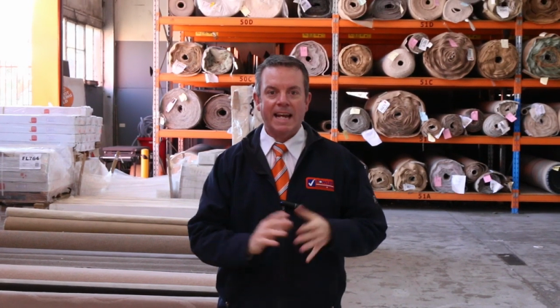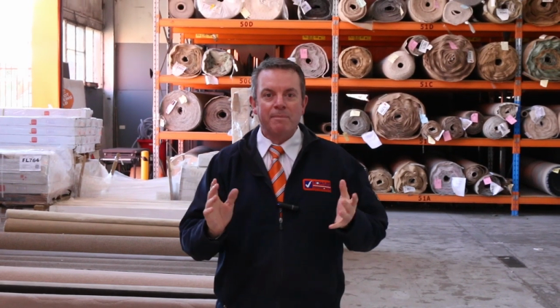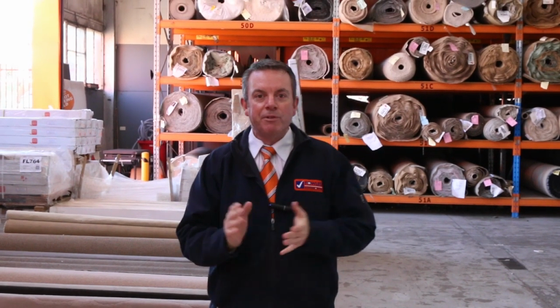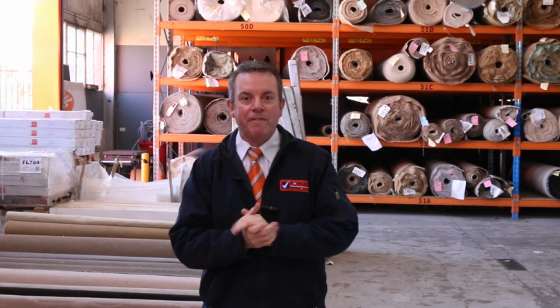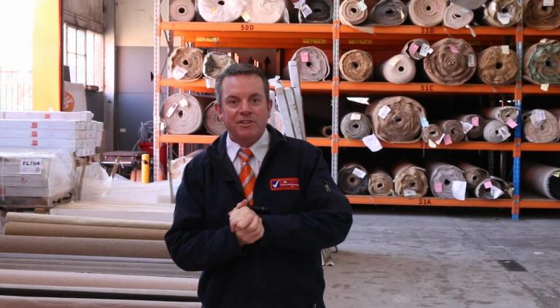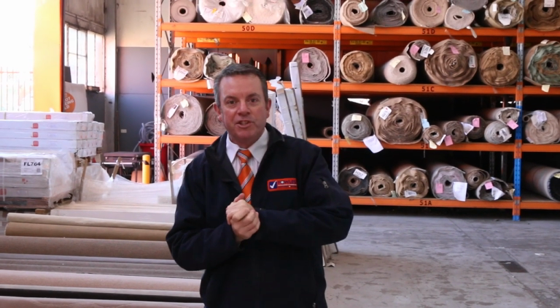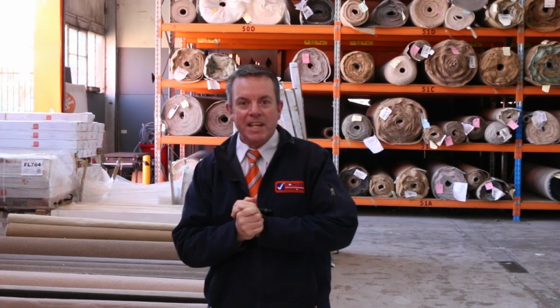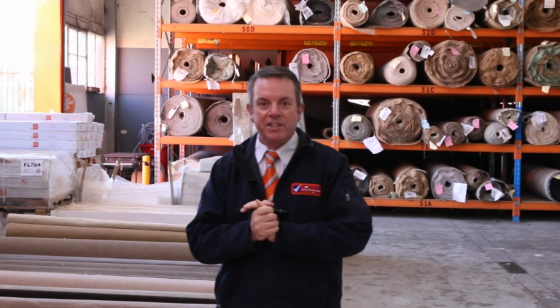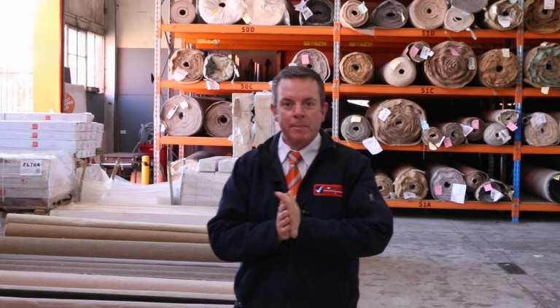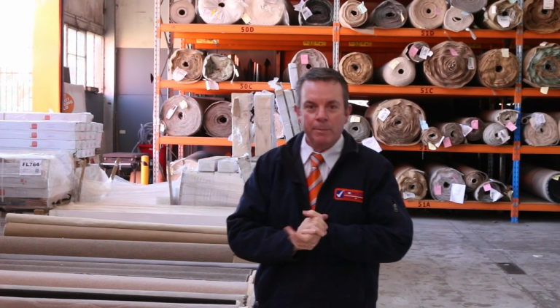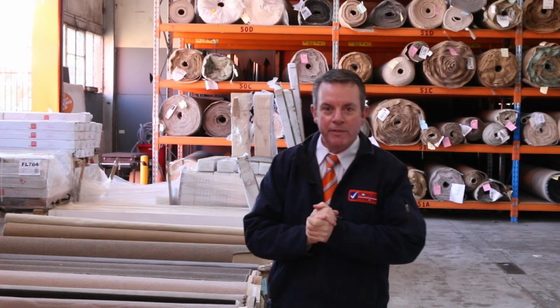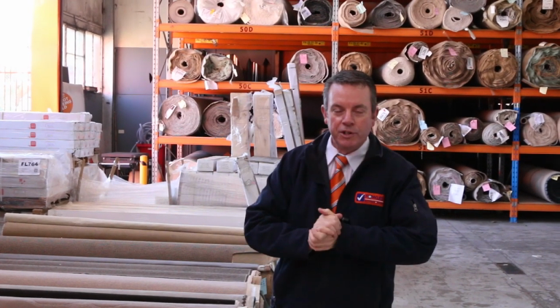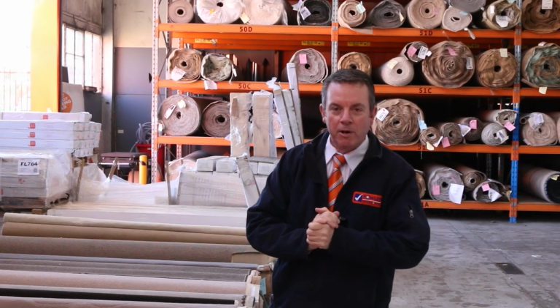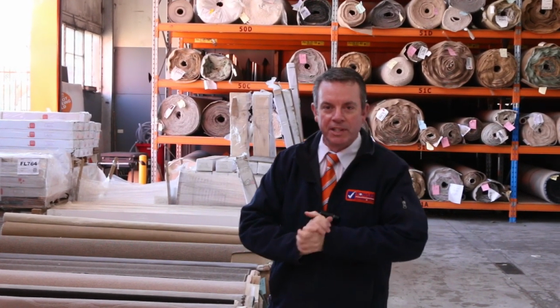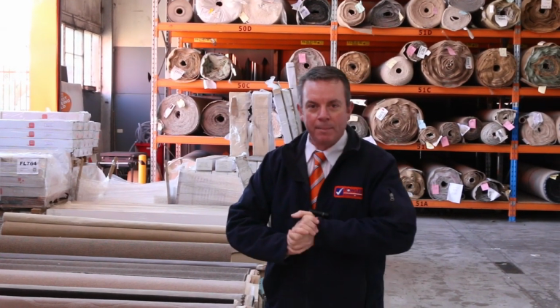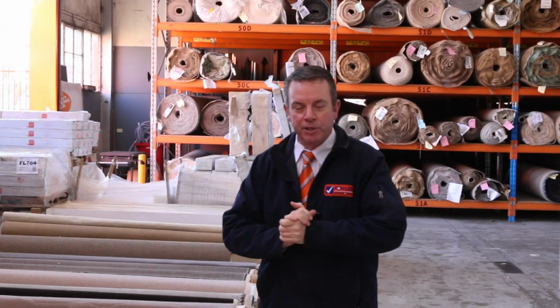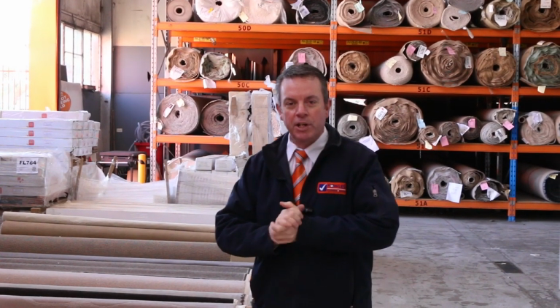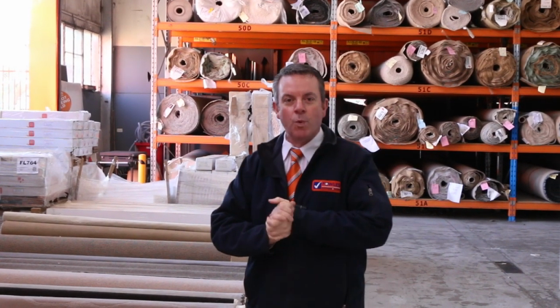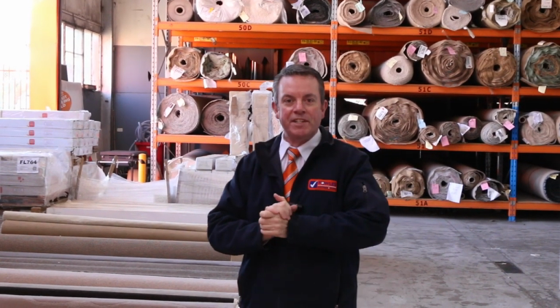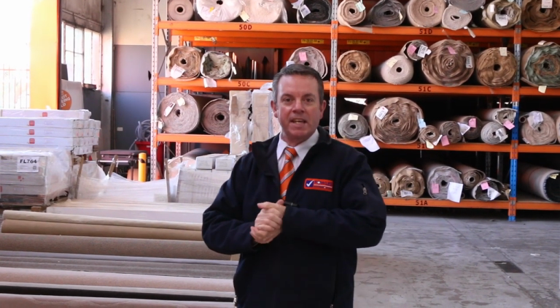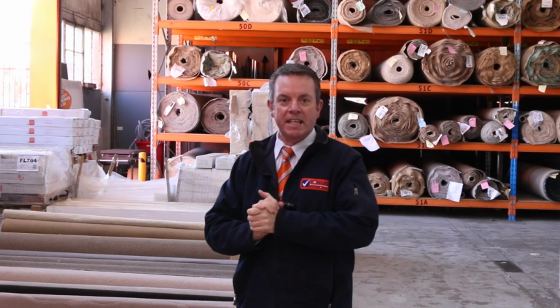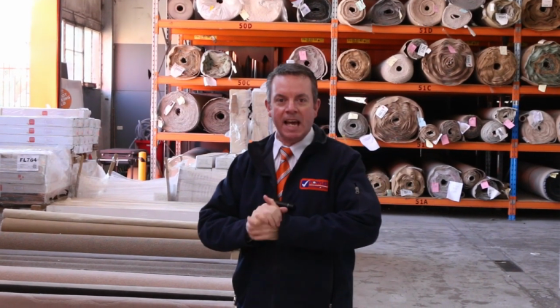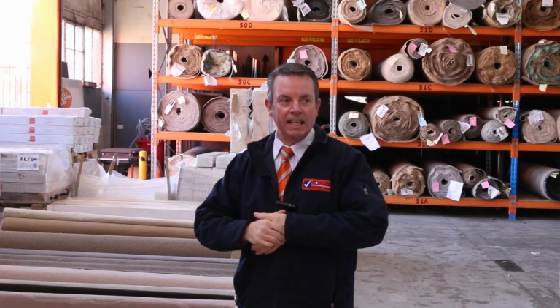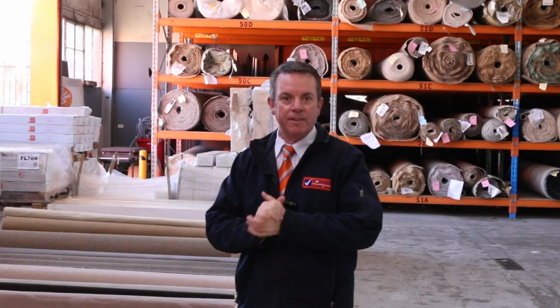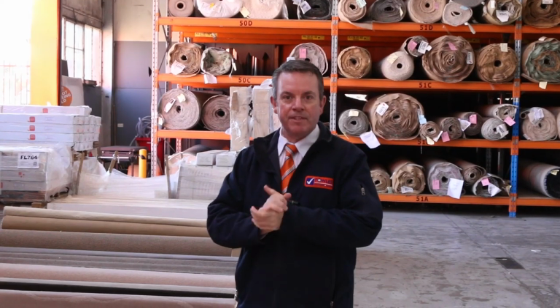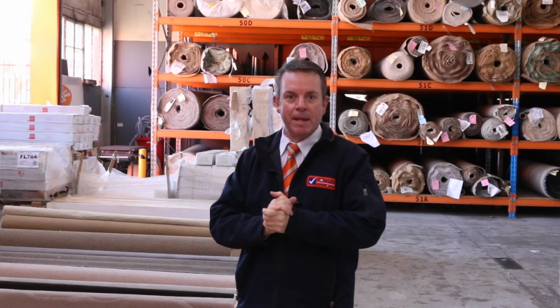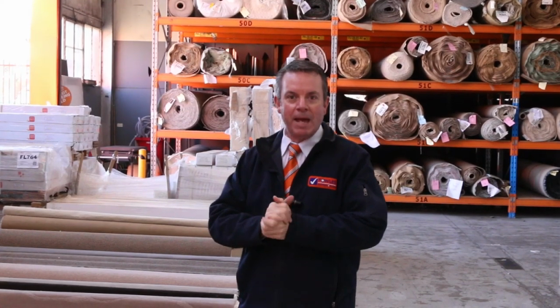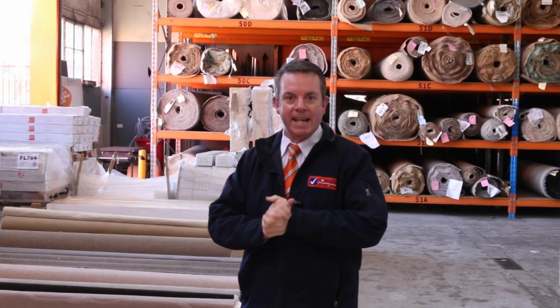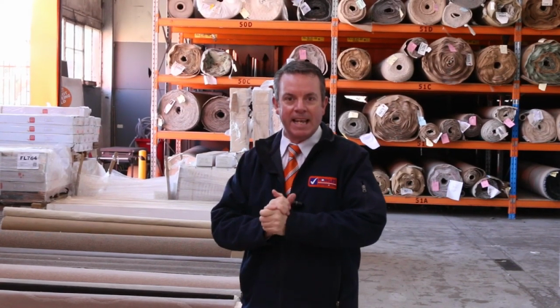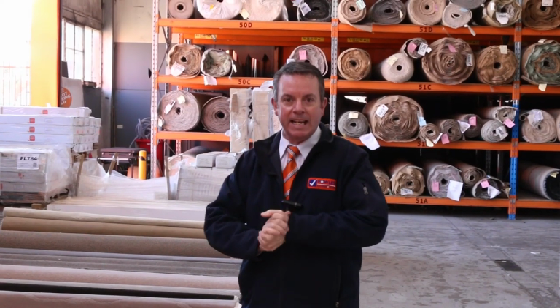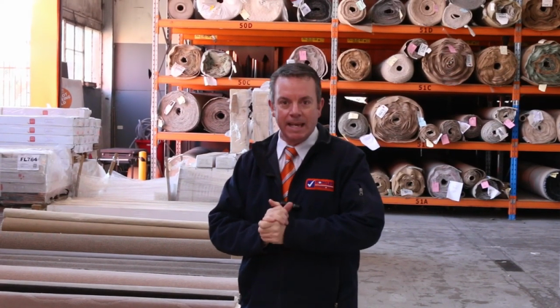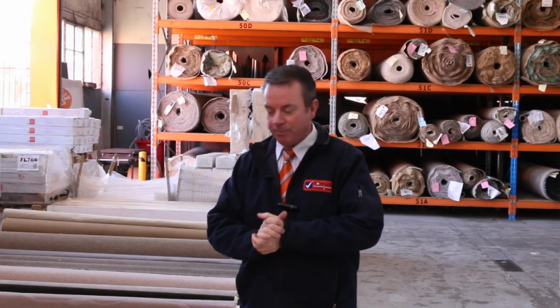G'day, I'm John from Fowles Auction and Sales. I'm here to preview tomorrow's carpet auction — Wednesday the 11th of September at 10 a.m.